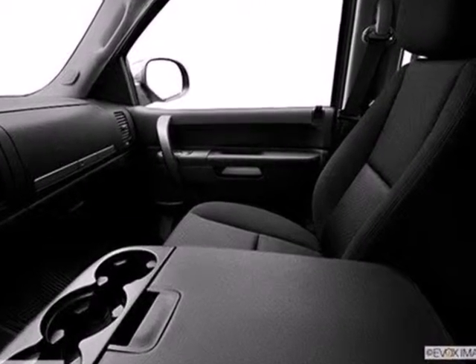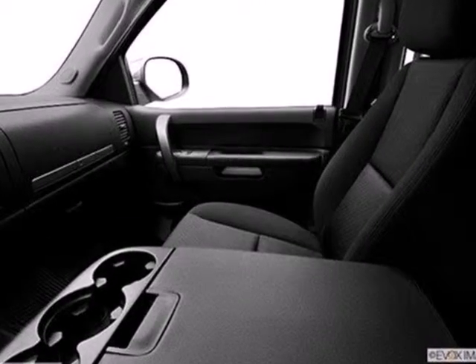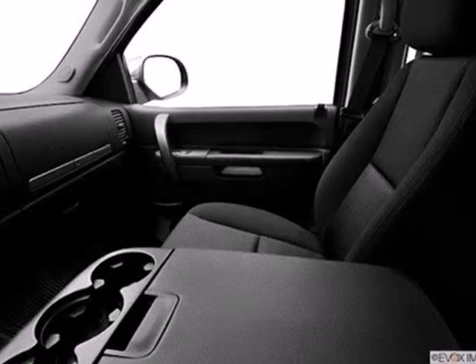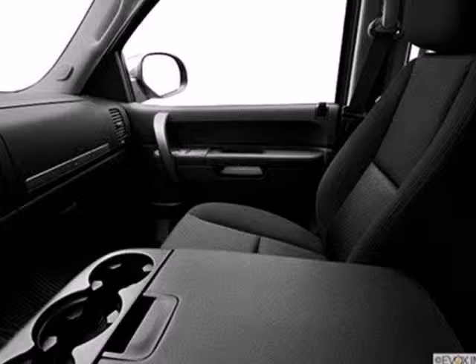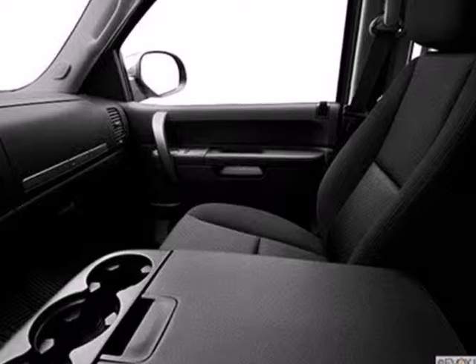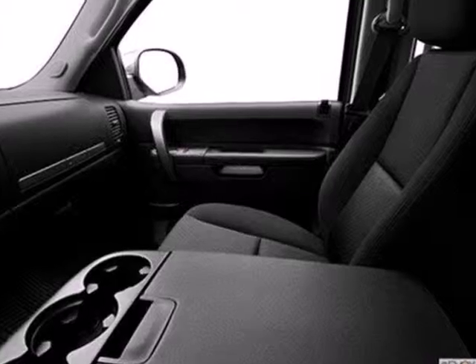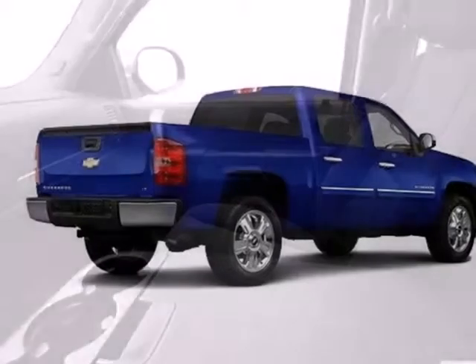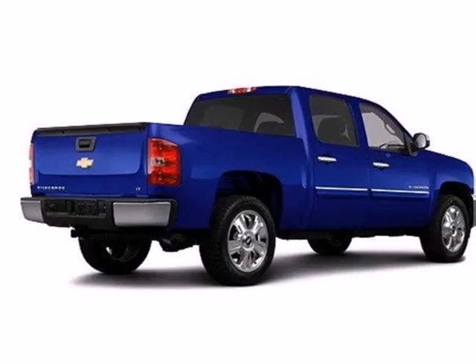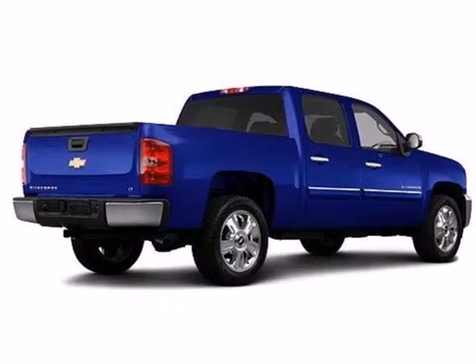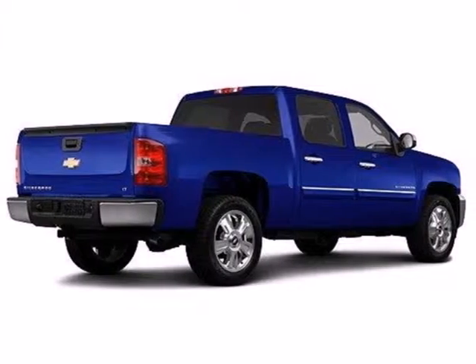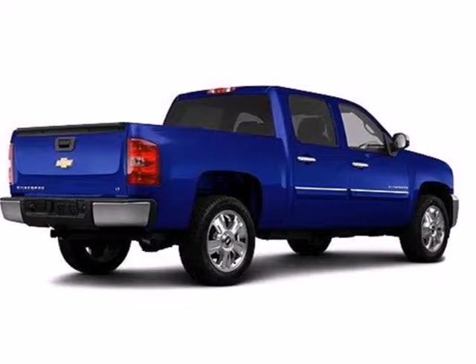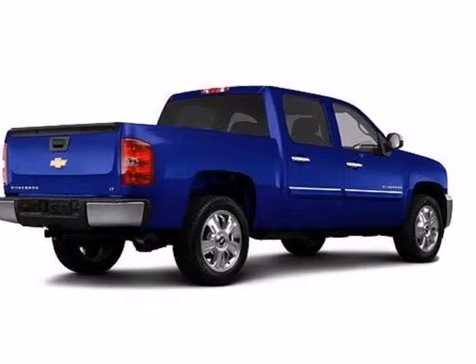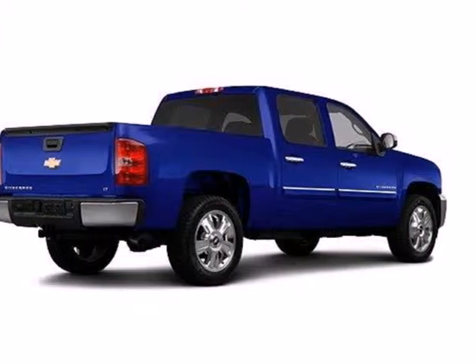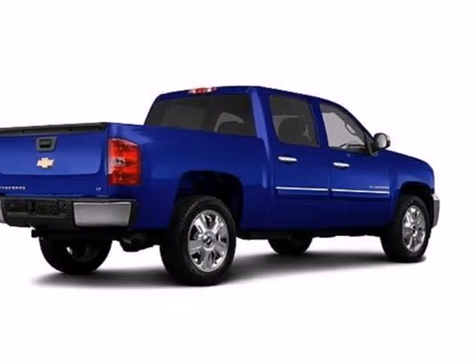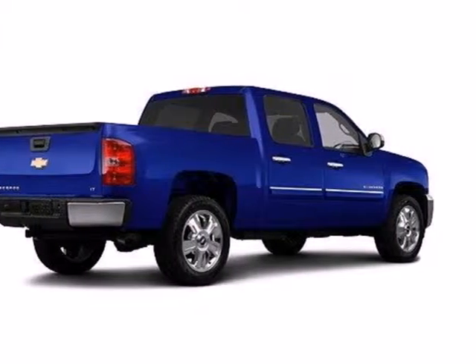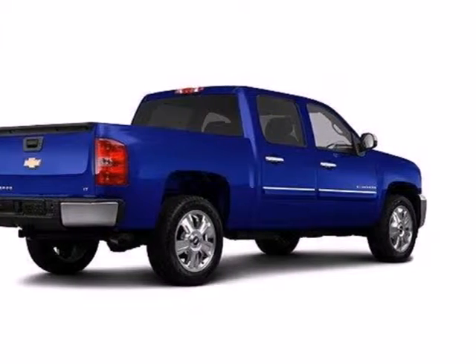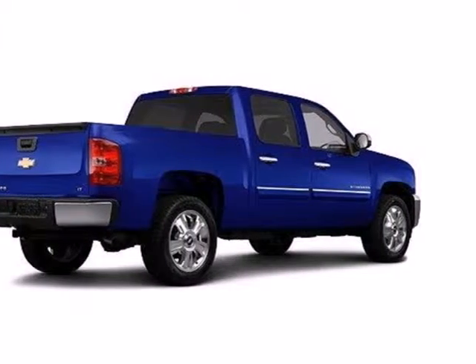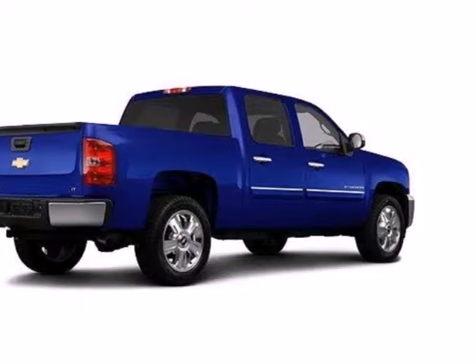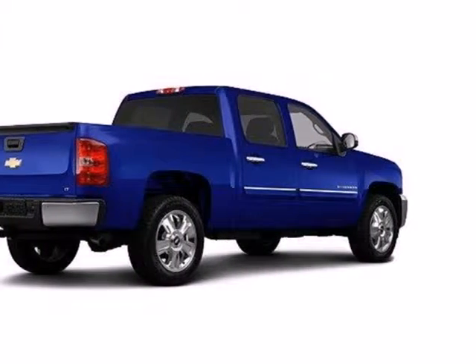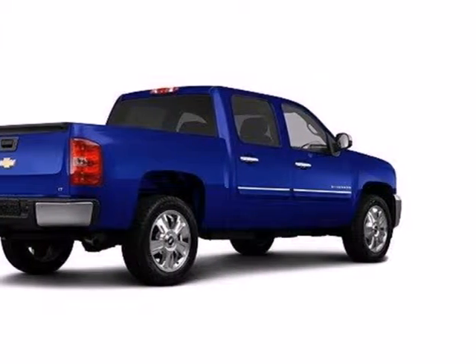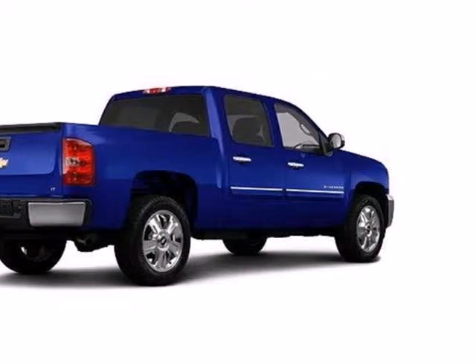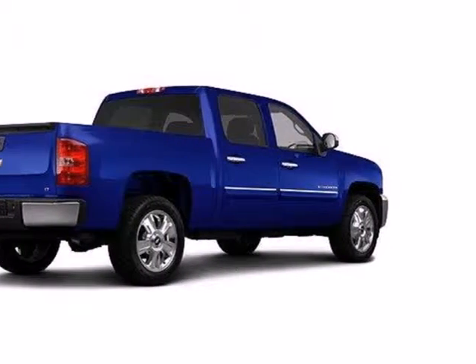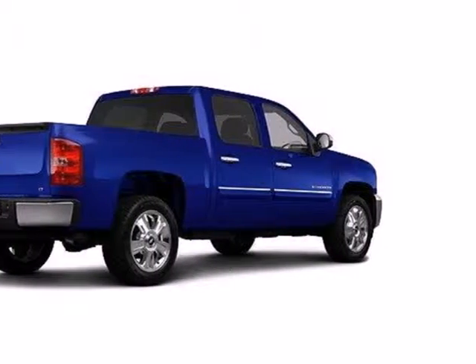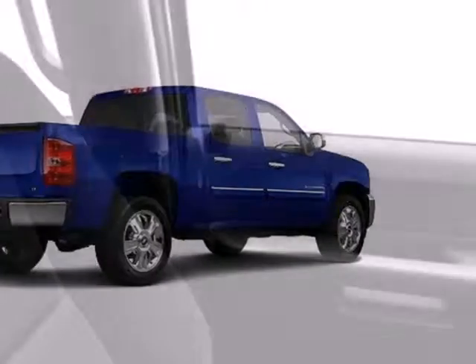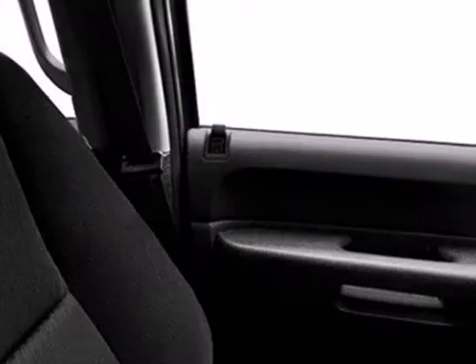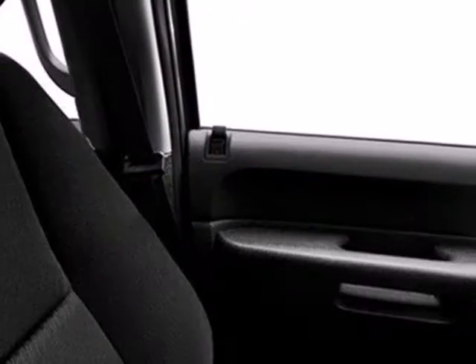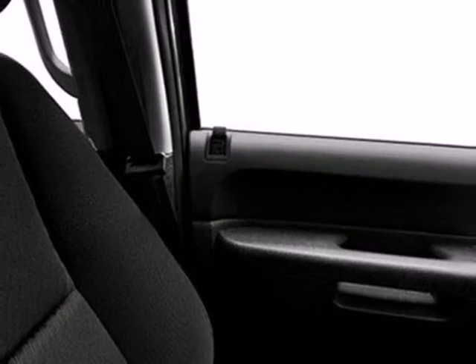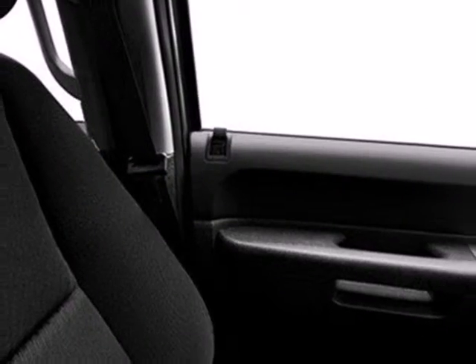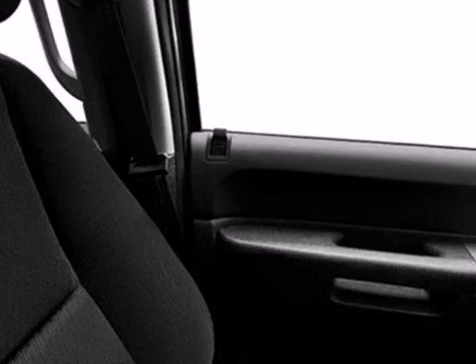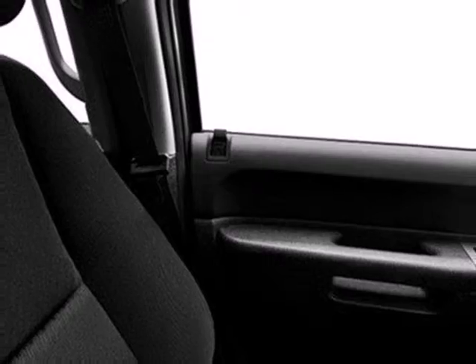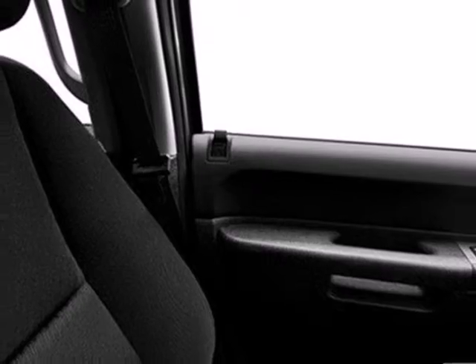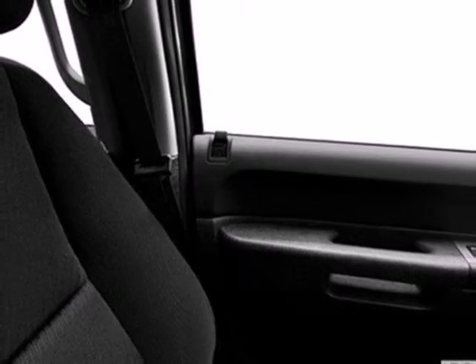It's also rugged on the outside, making sure you have the right vehicle for the job at hand. Feel tough in this Silverado.